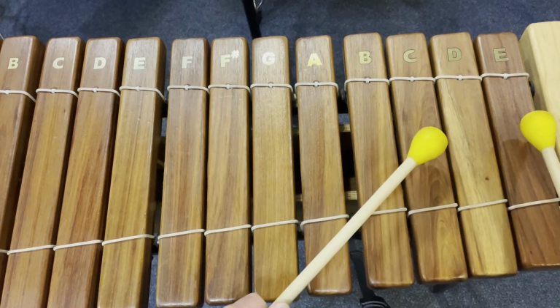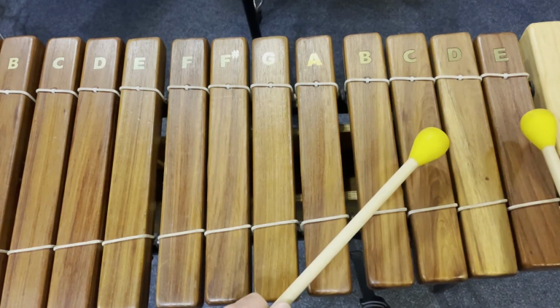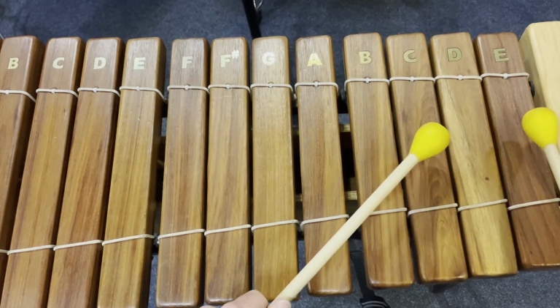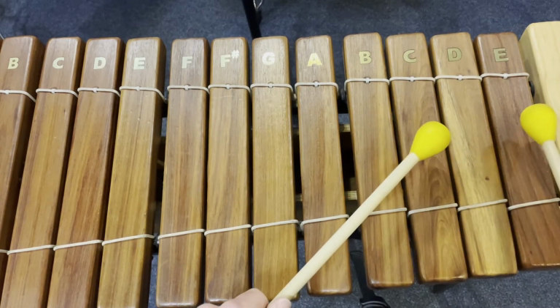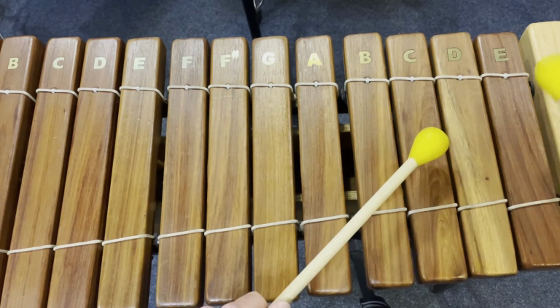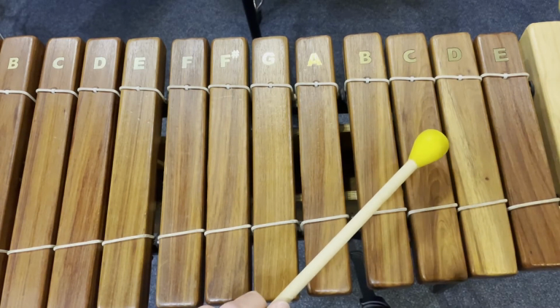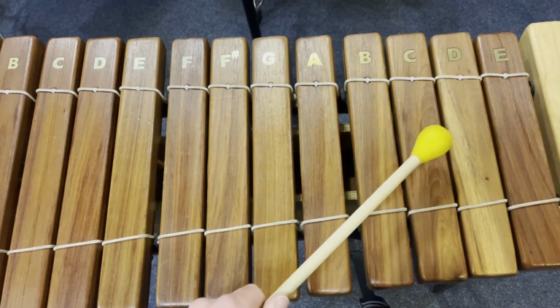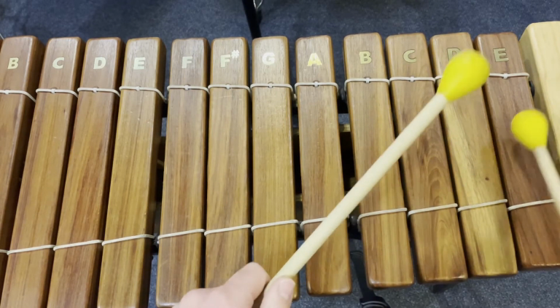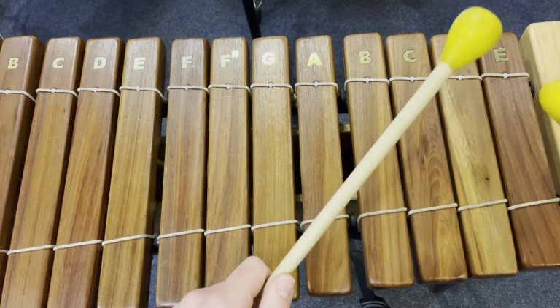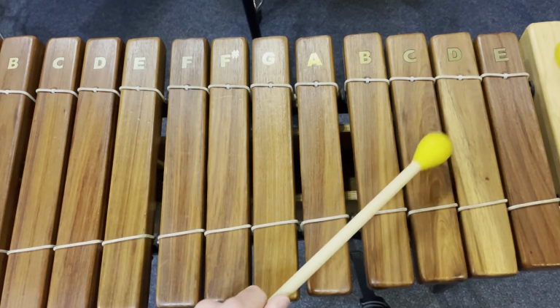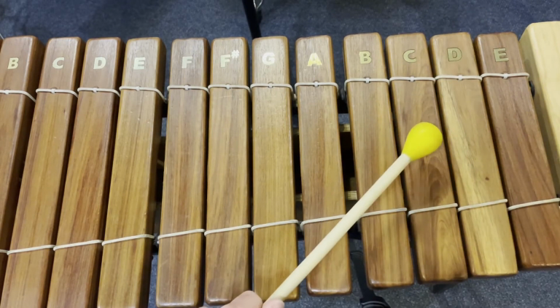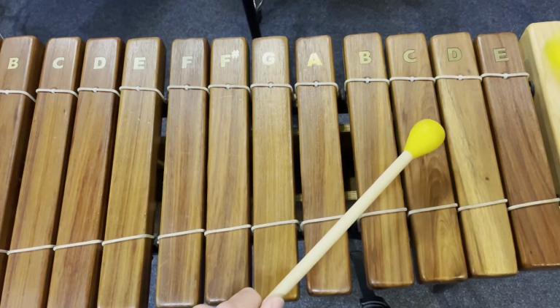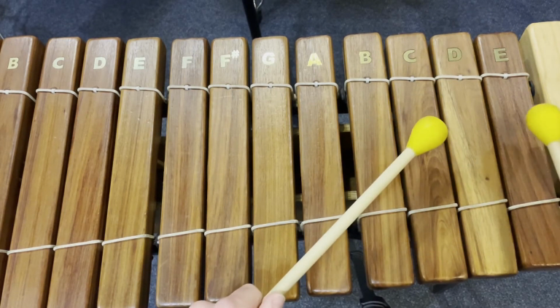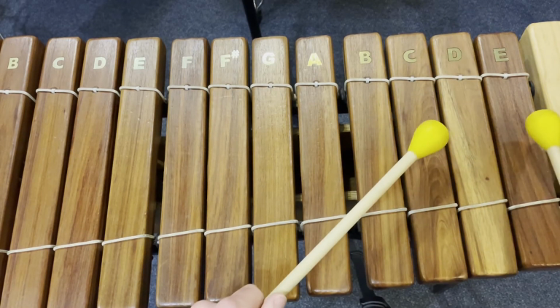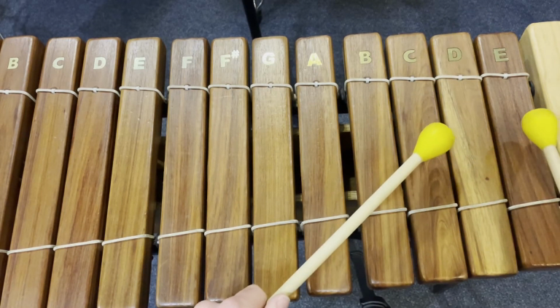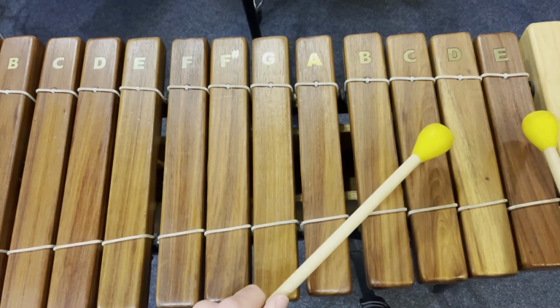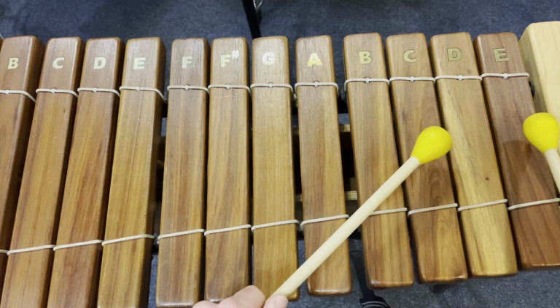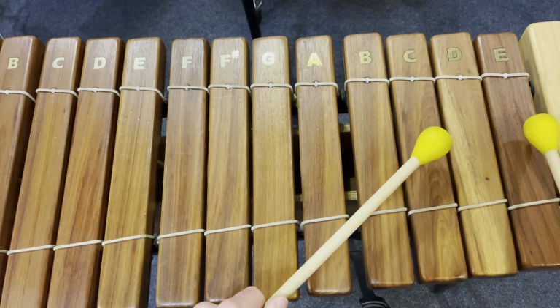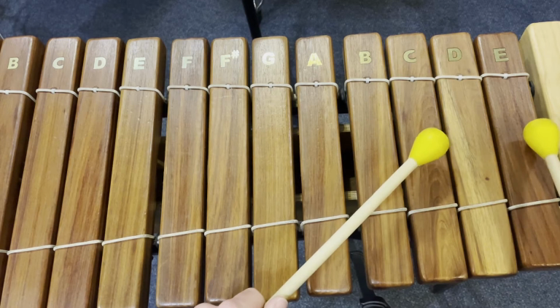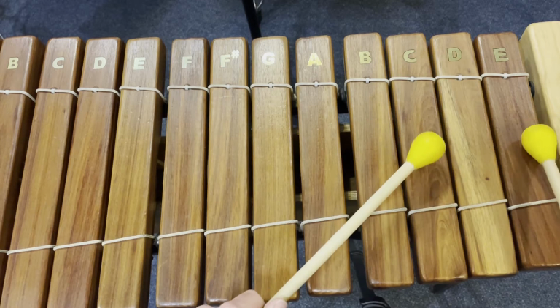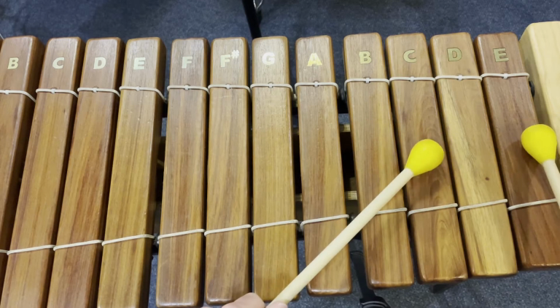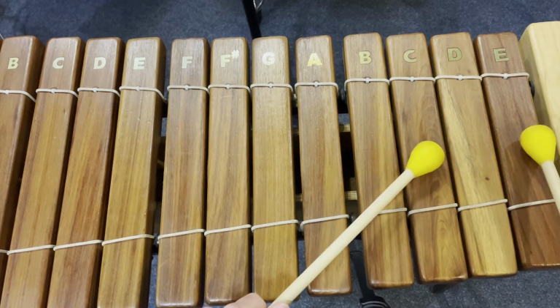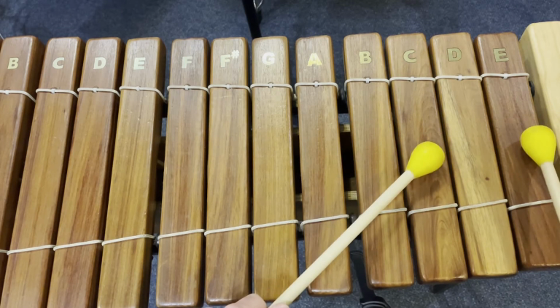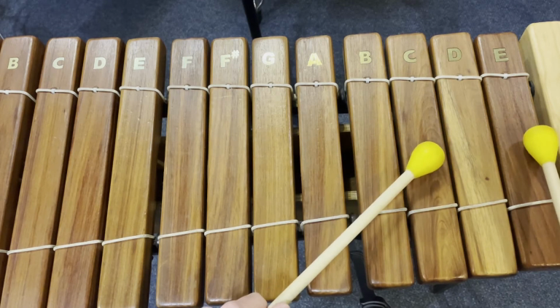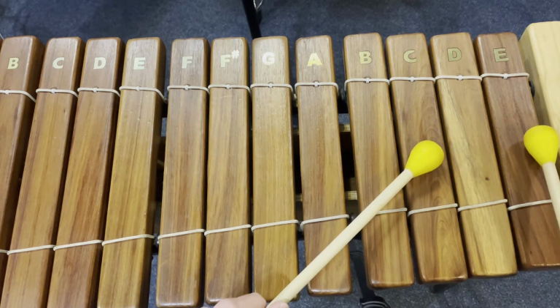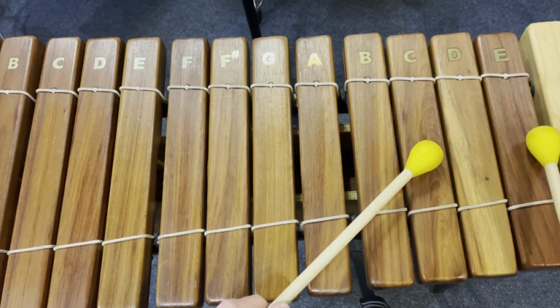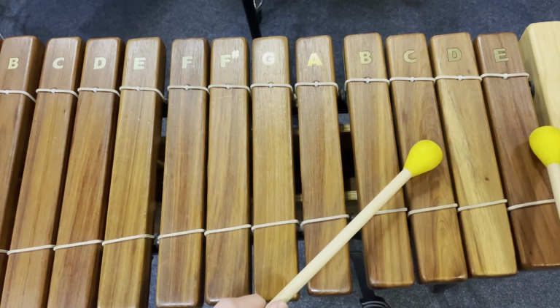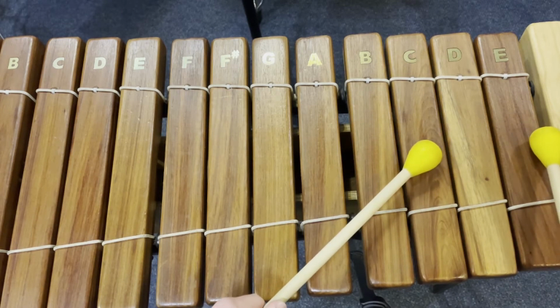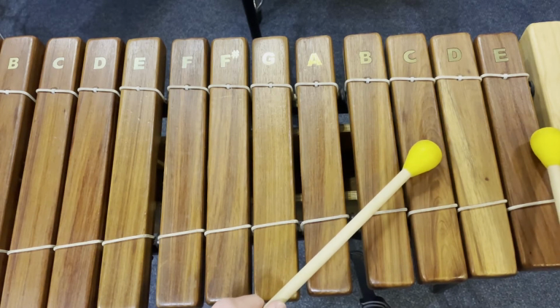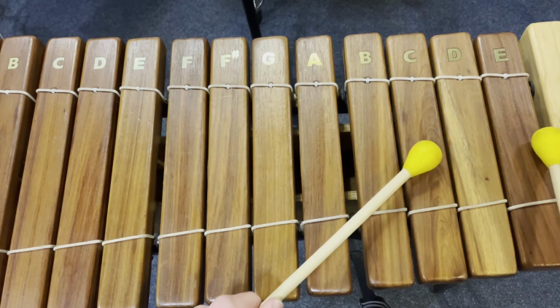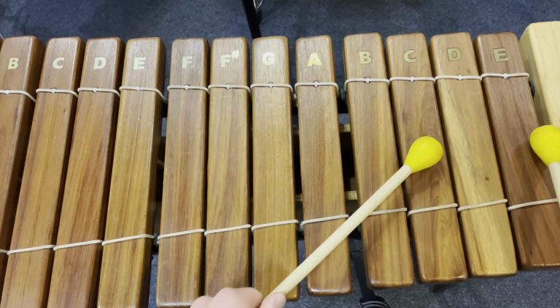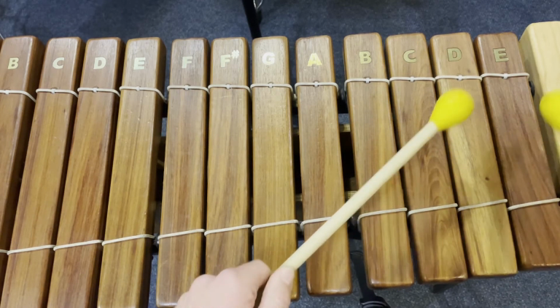Then we're going to go right, left, left, right — E, C, E. So together it sounds like this.